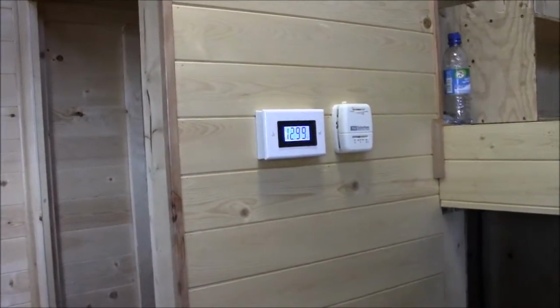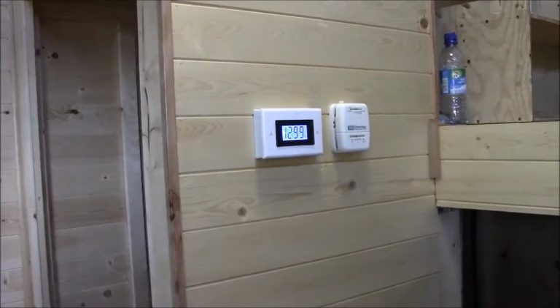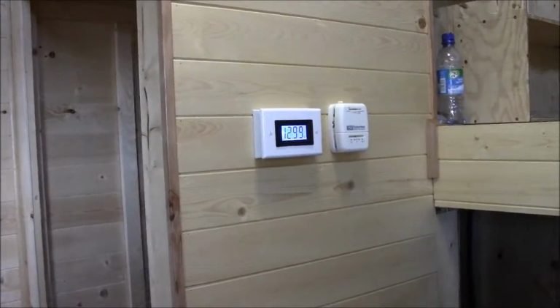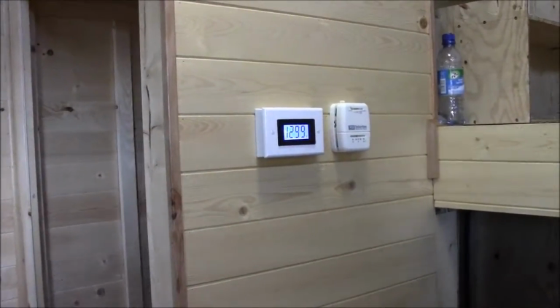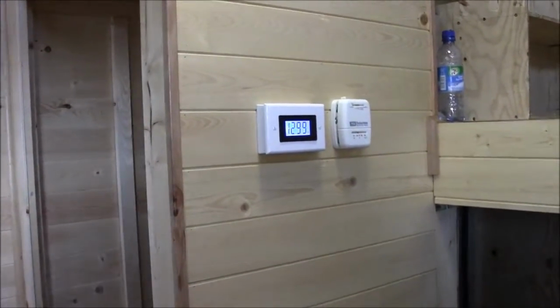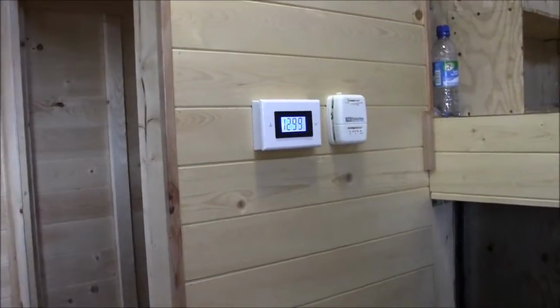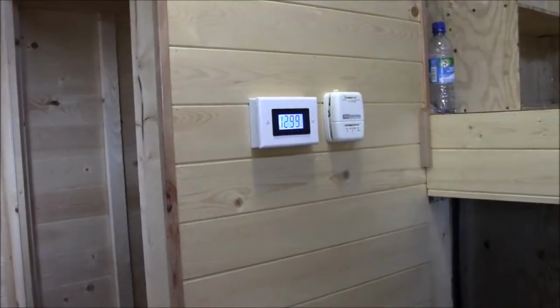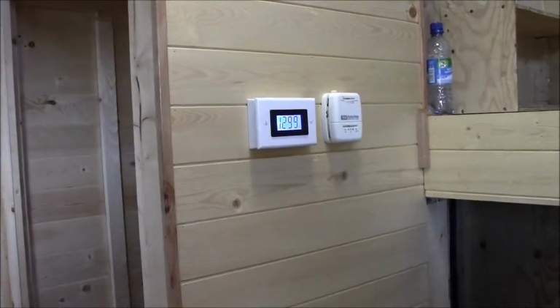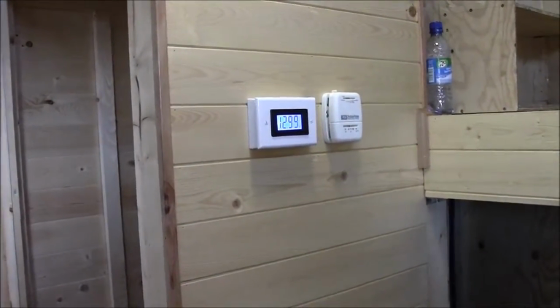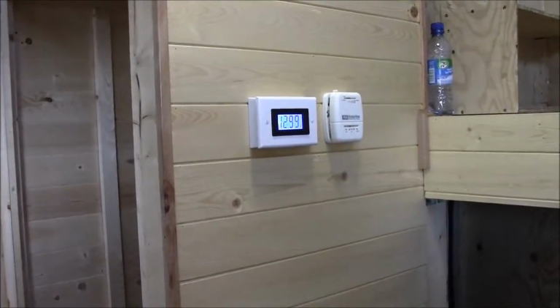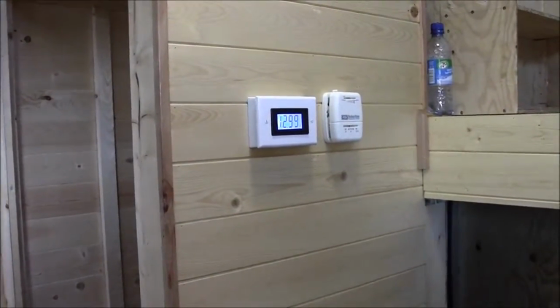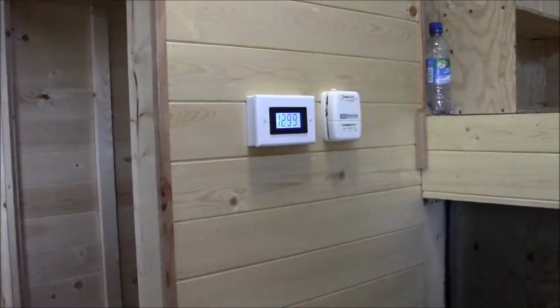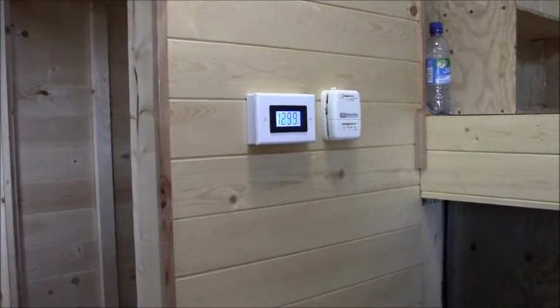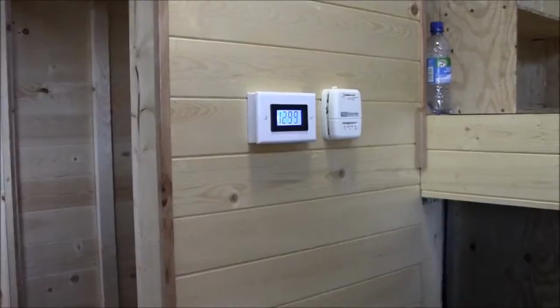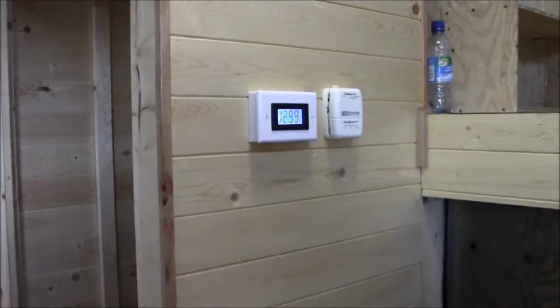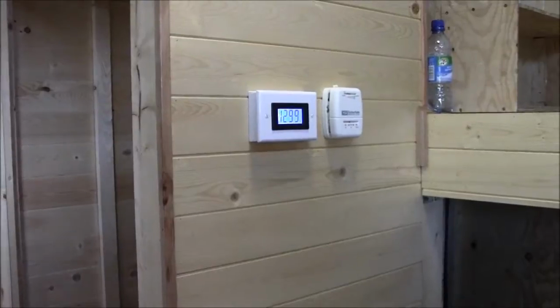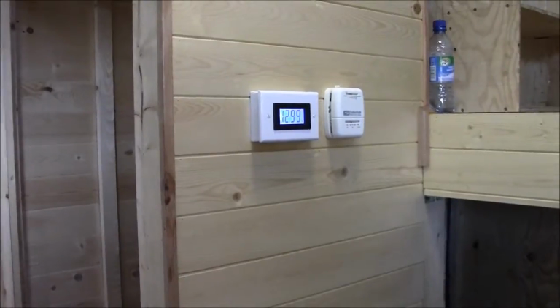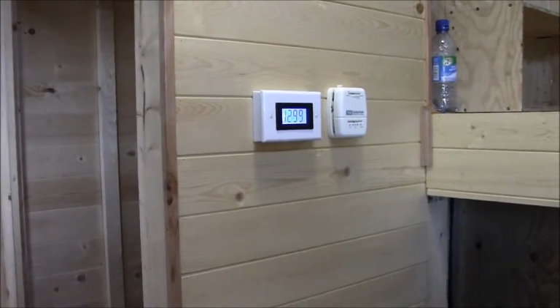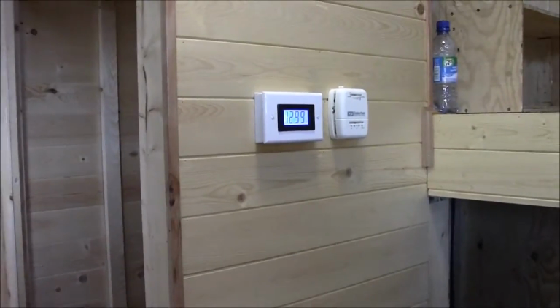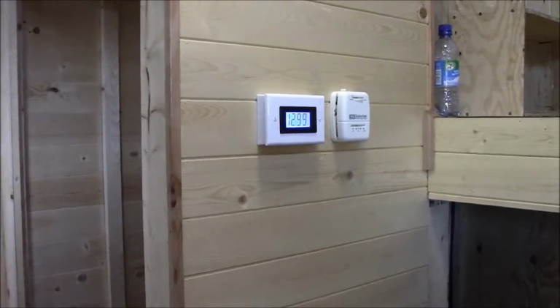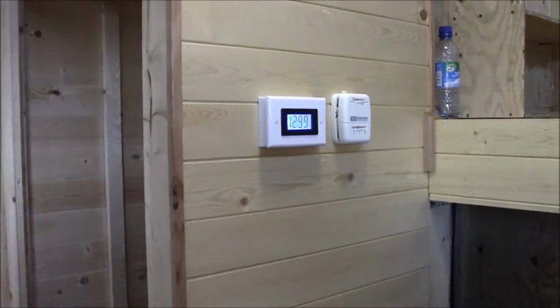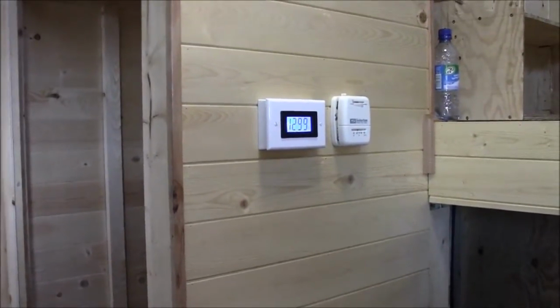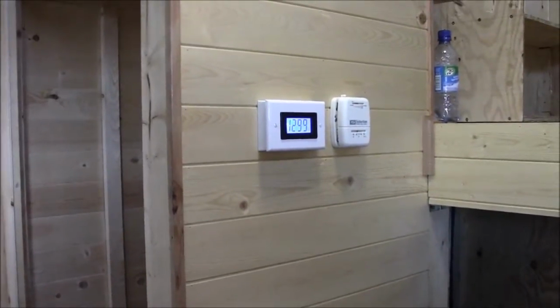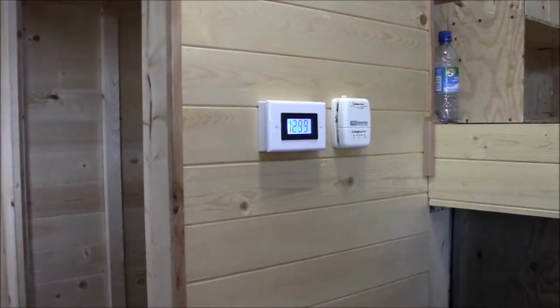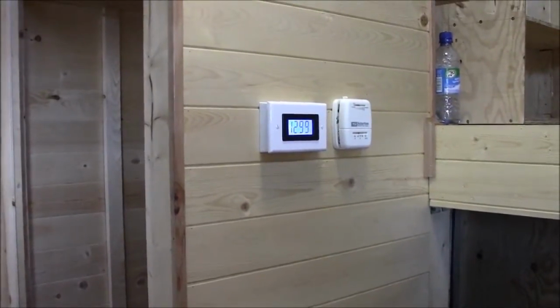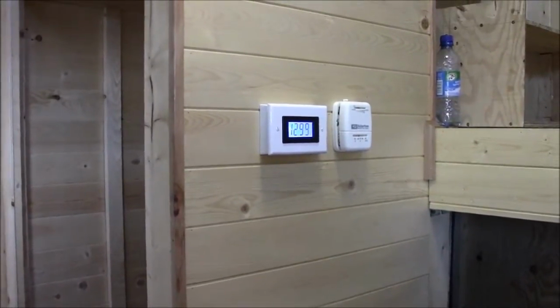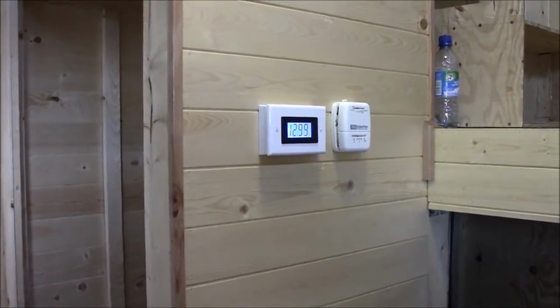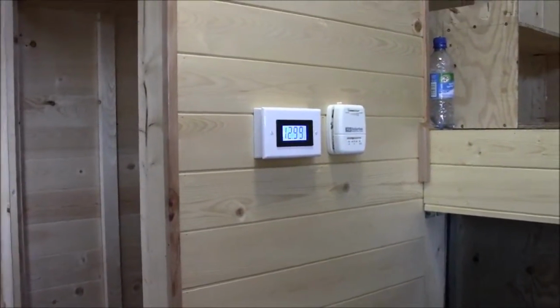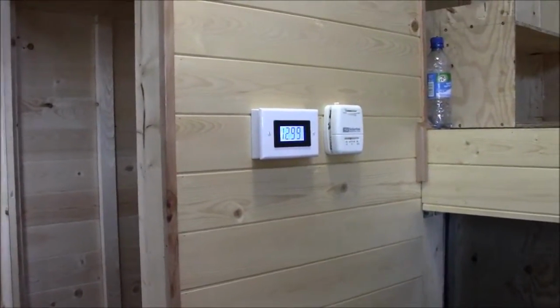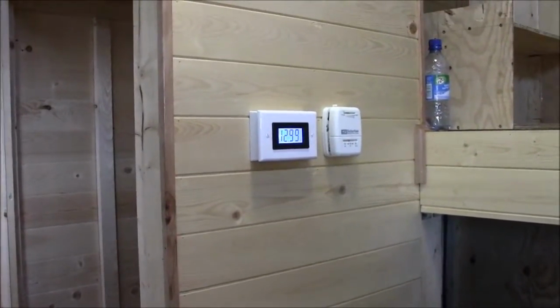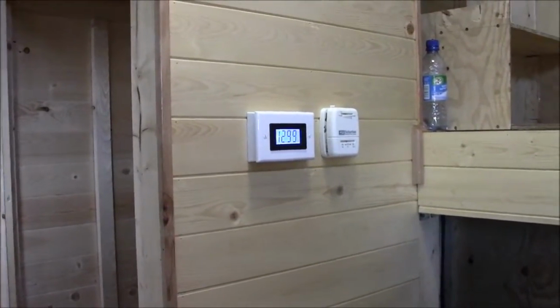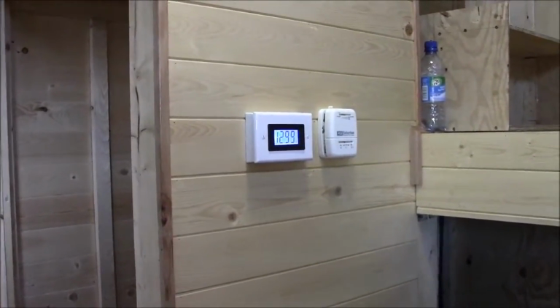I just found the voltmeter itself on Amazon — it comes from China. I think it was like 10 bucks; it's not very expensive.